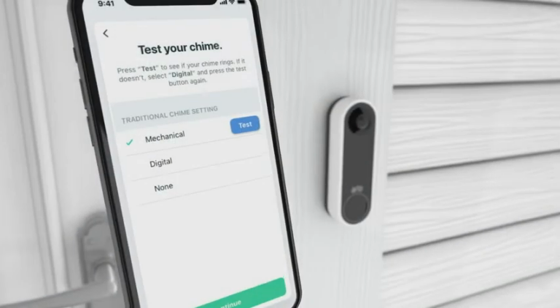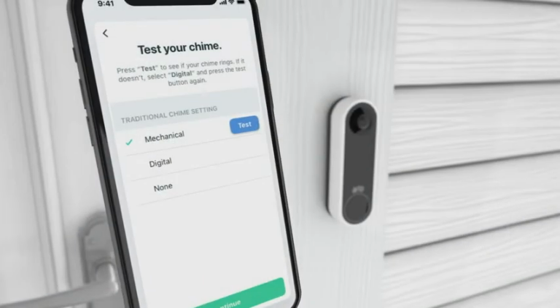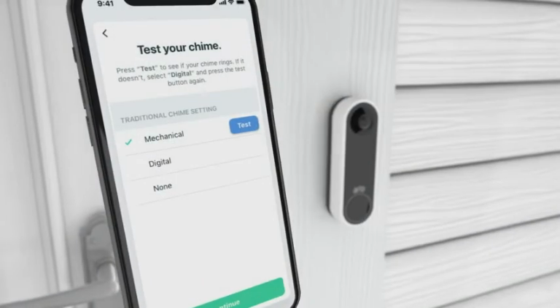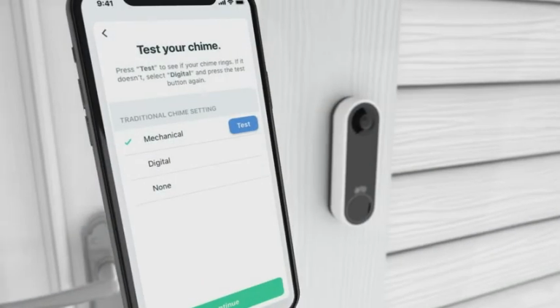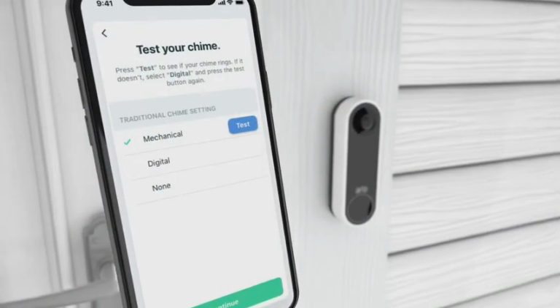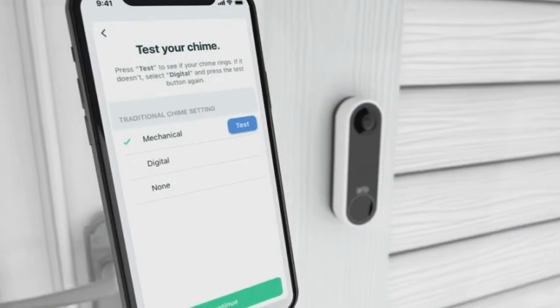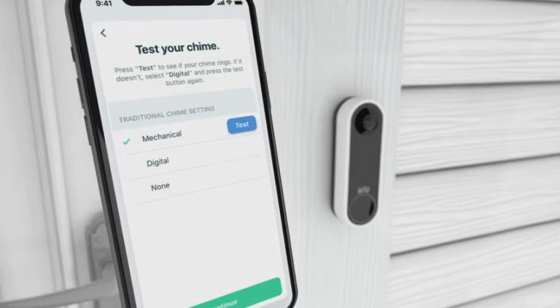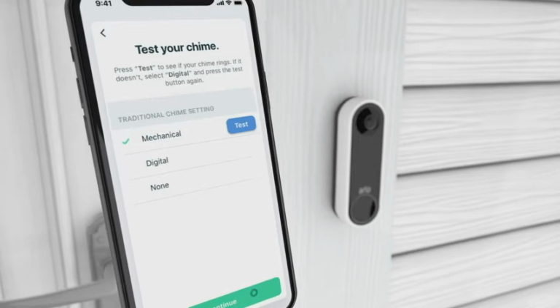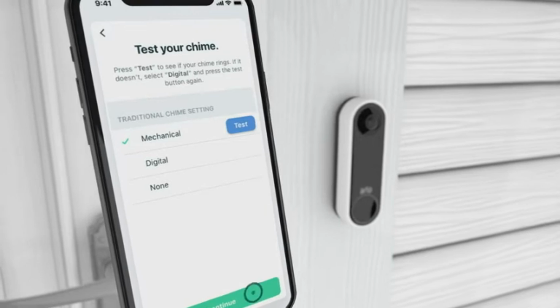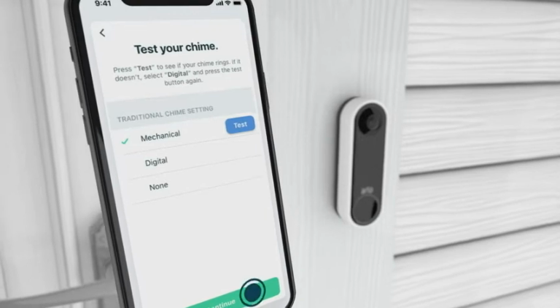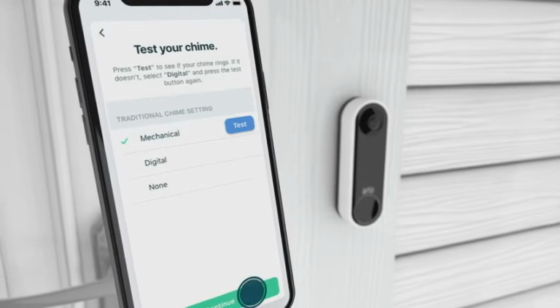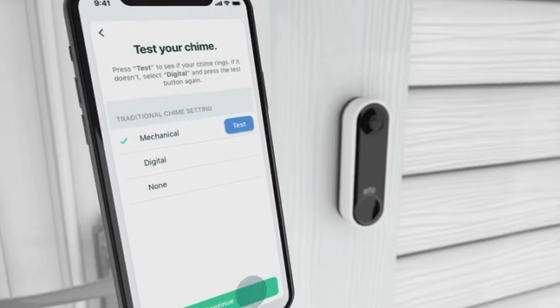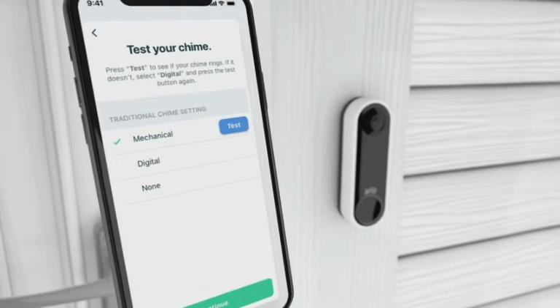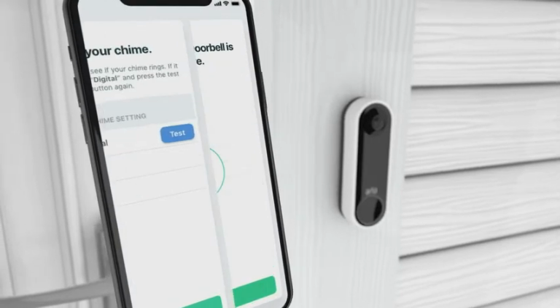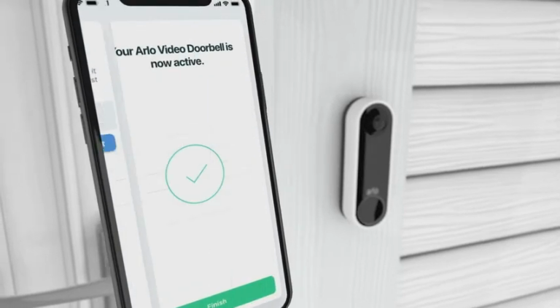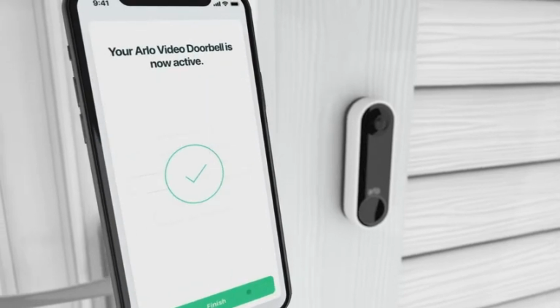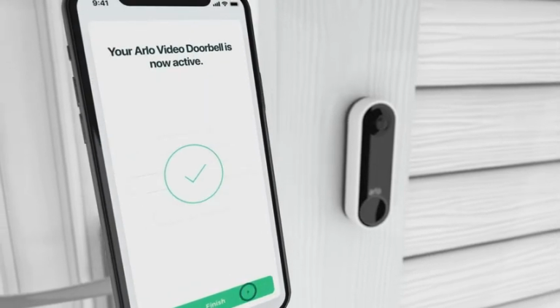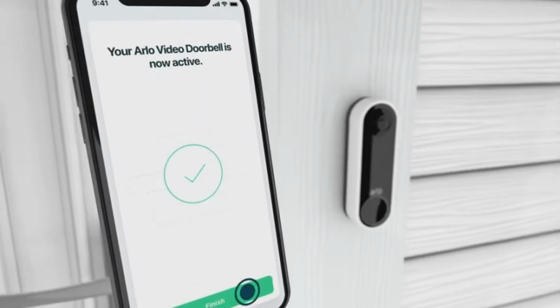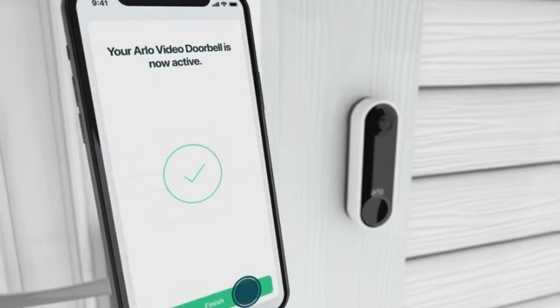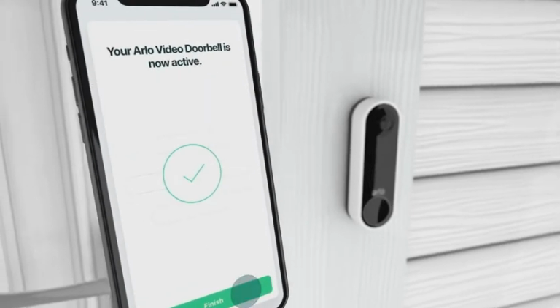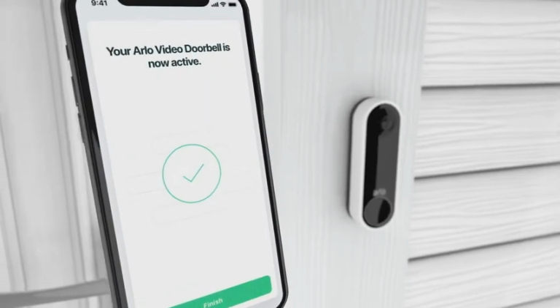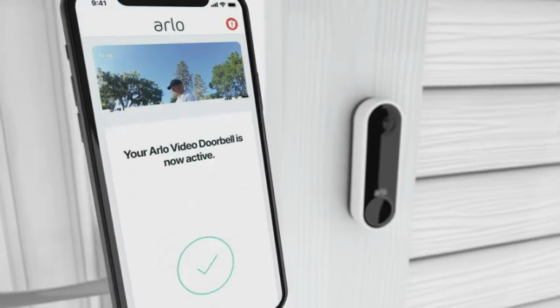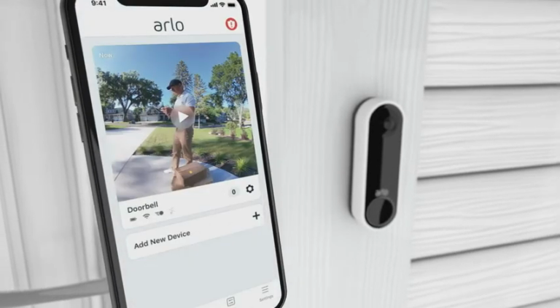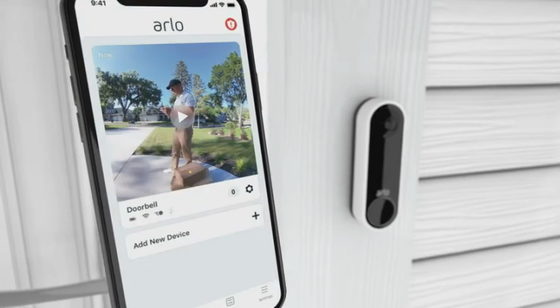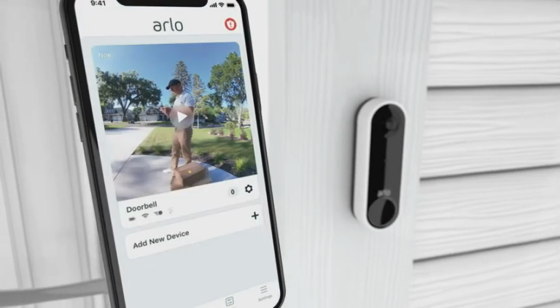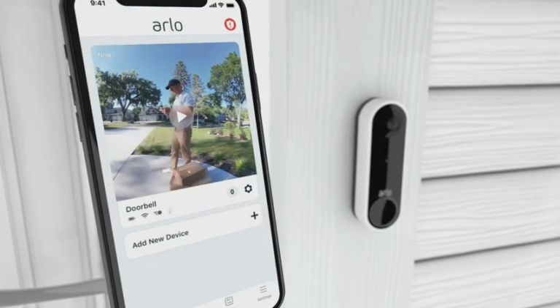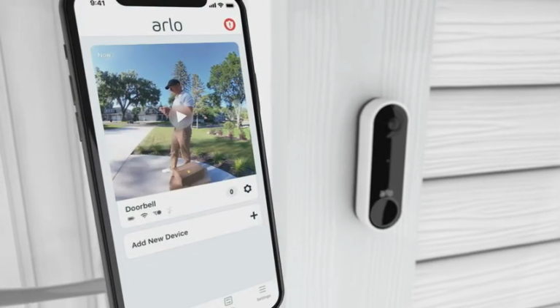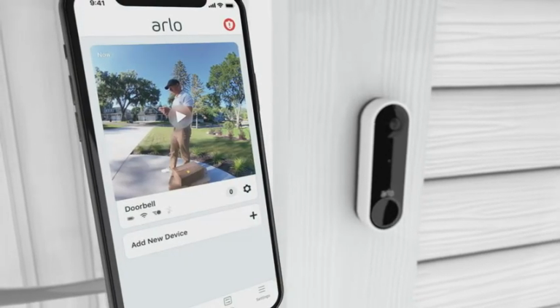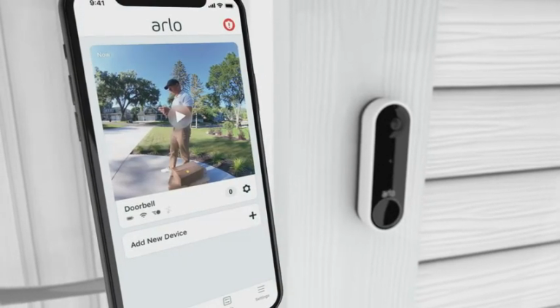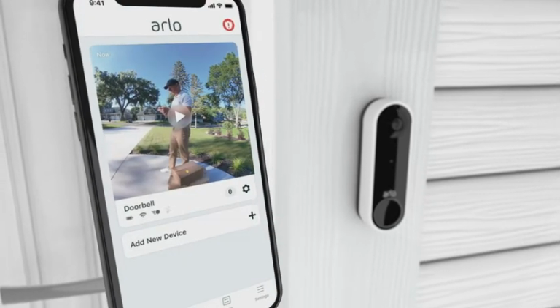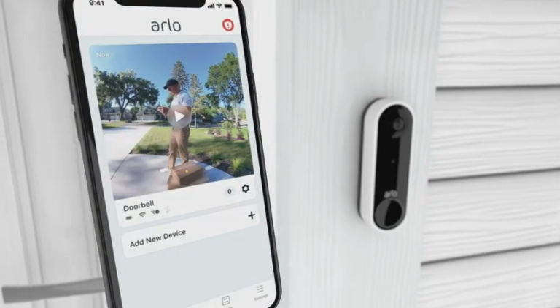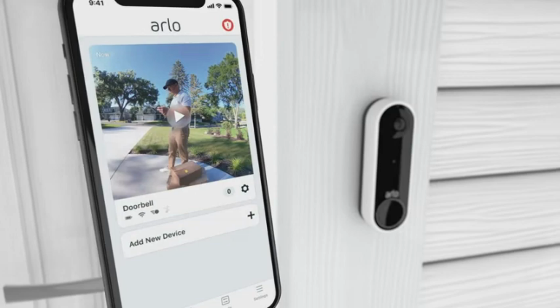The app will prompt you to test your existing wired chime. Press Finish in the app and your video doorbell is ready.